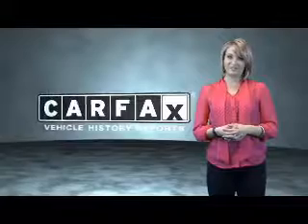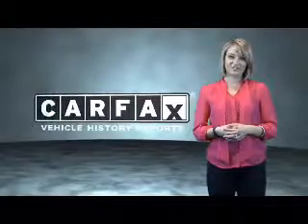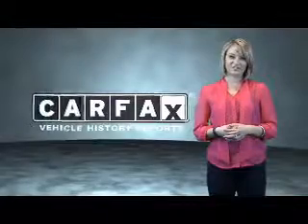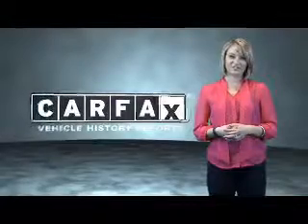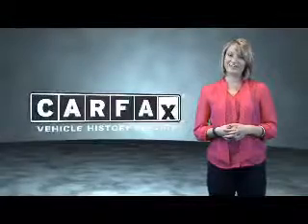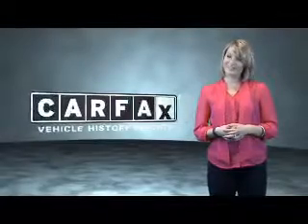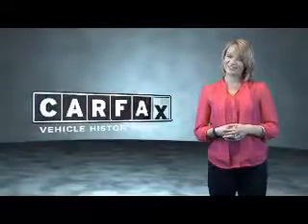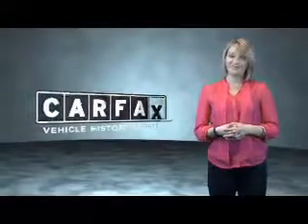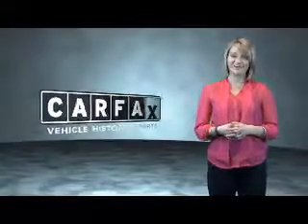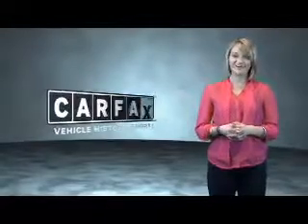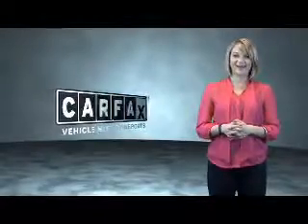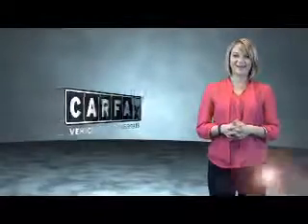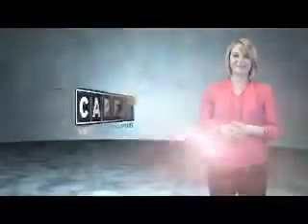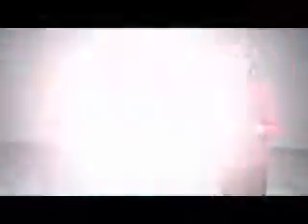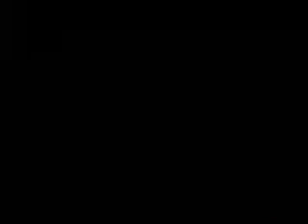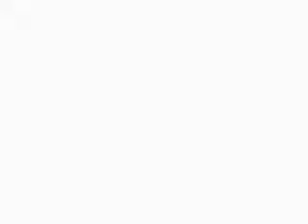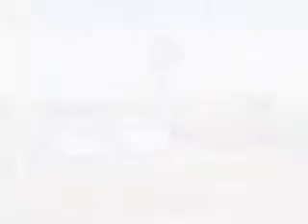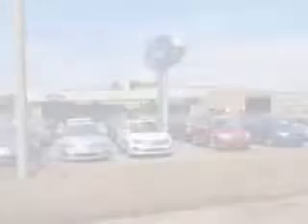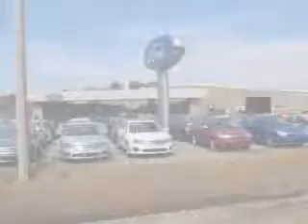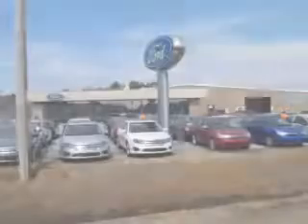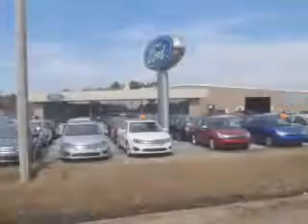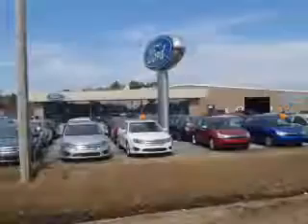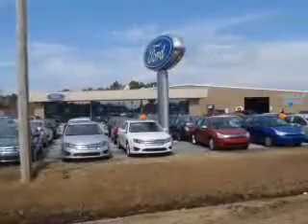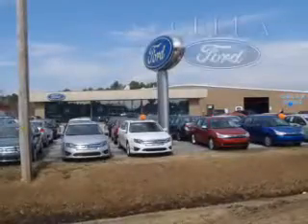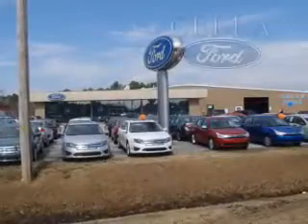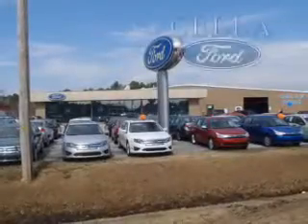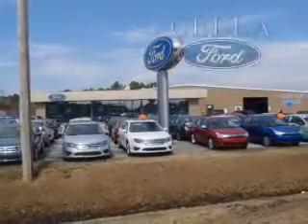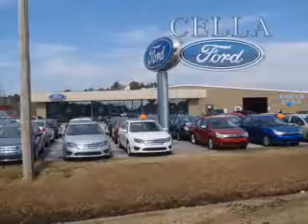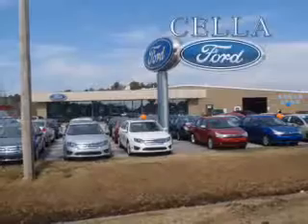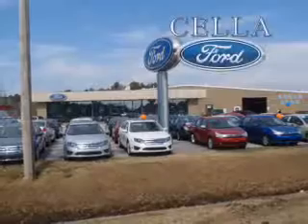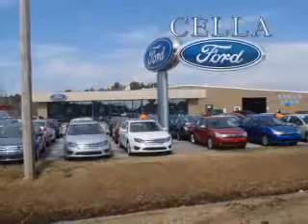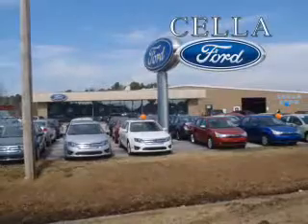Just say, show me the Carfax. Sell a Ford, creating customers for life.